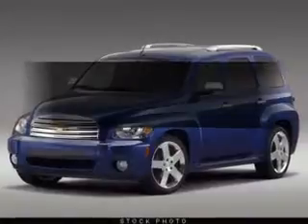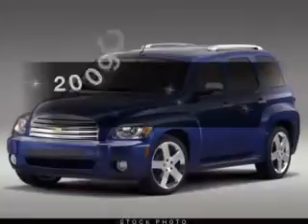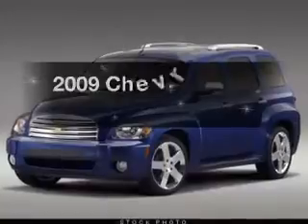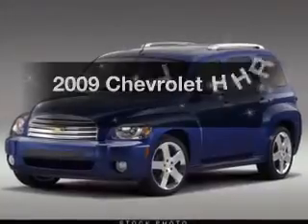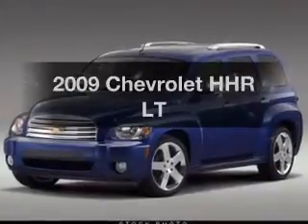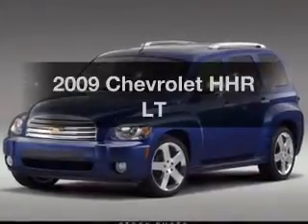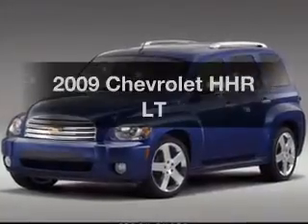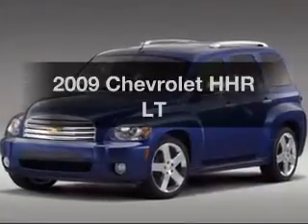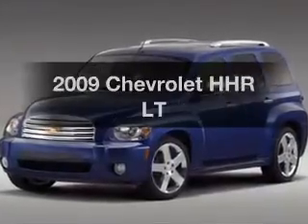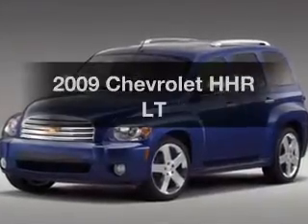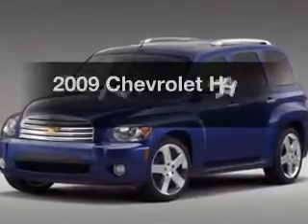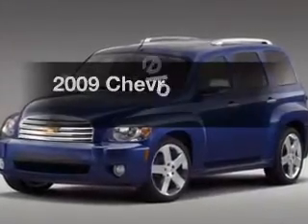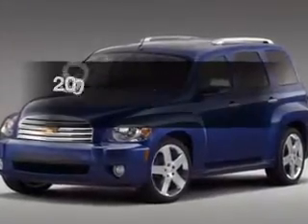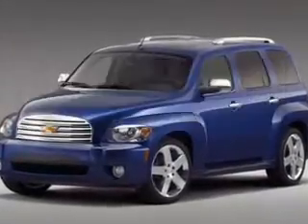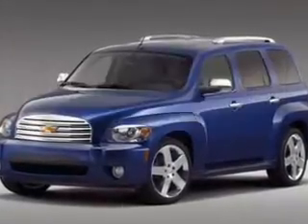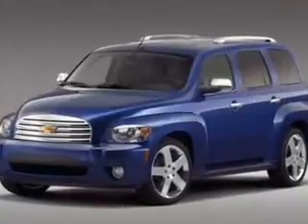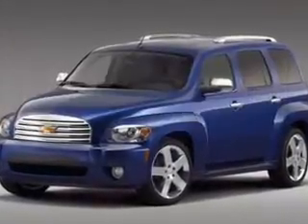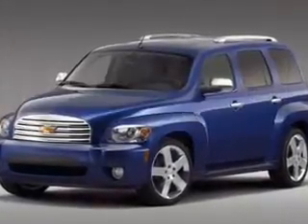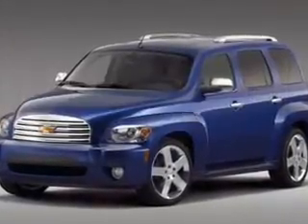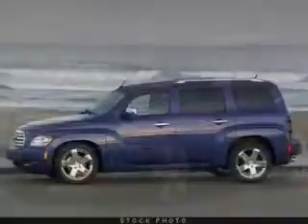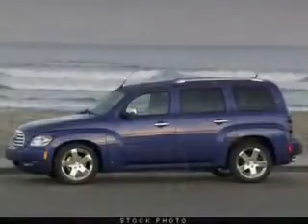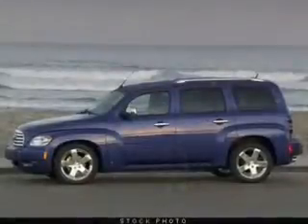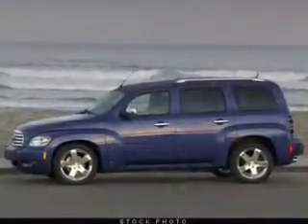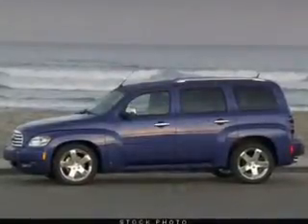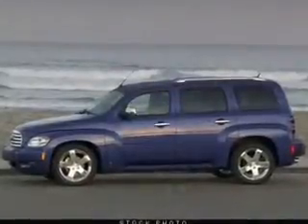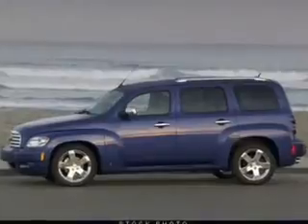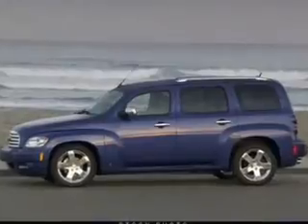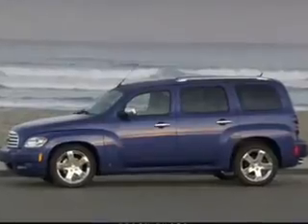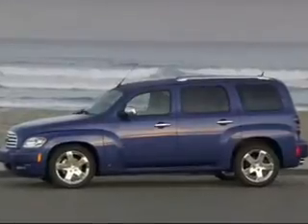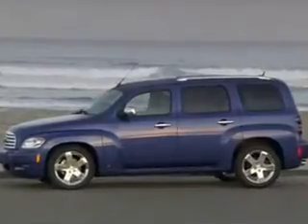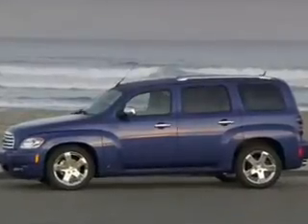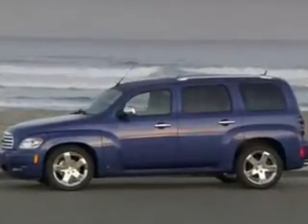Imagine yourself in this 2009 Chevrolet HHR. Everything you need under one roof with this great vehicle.